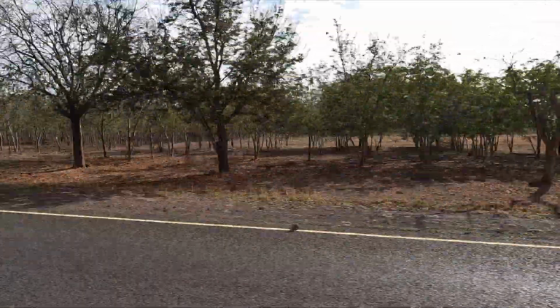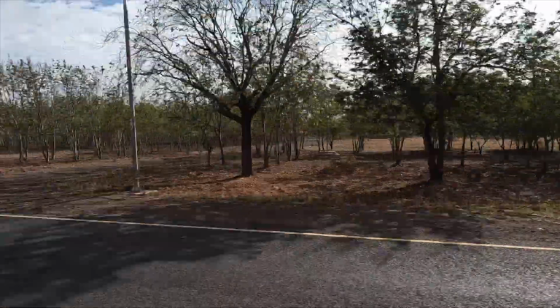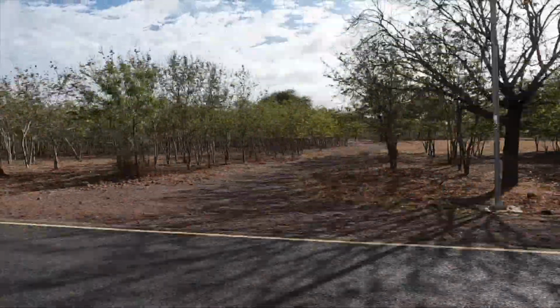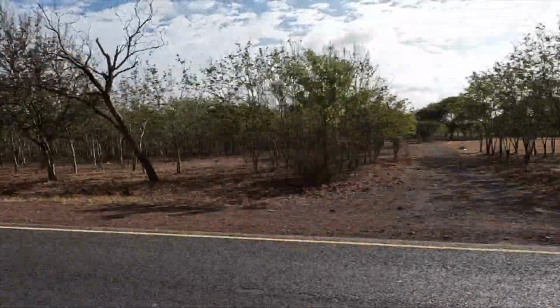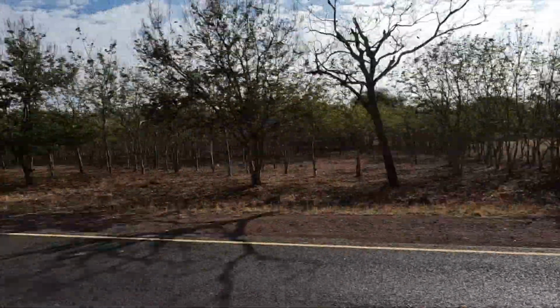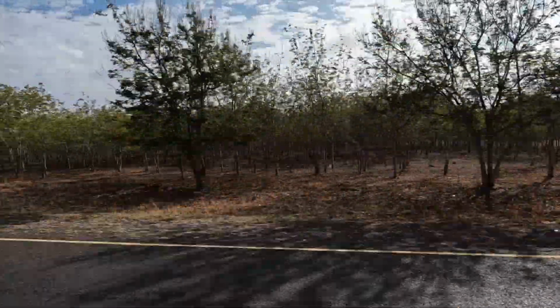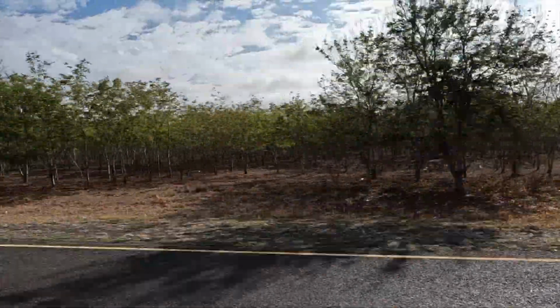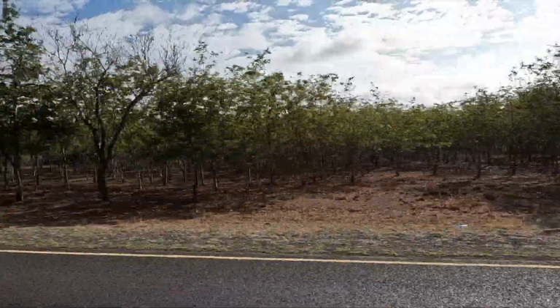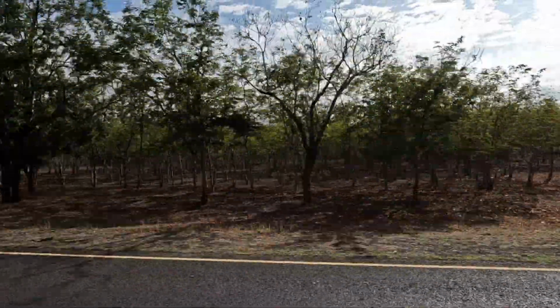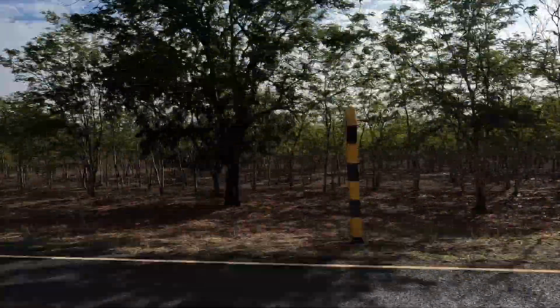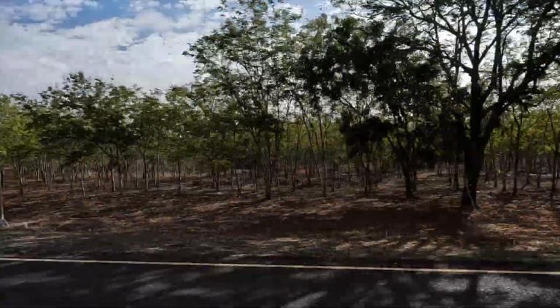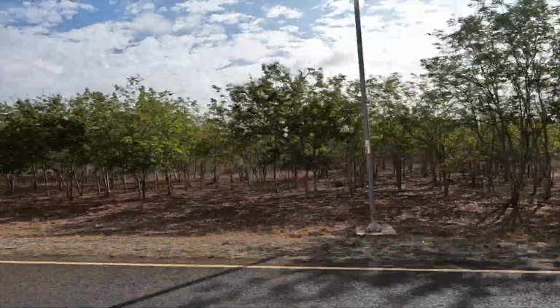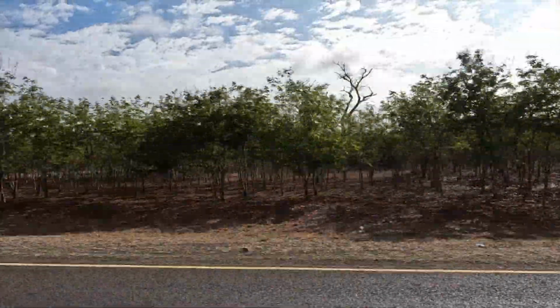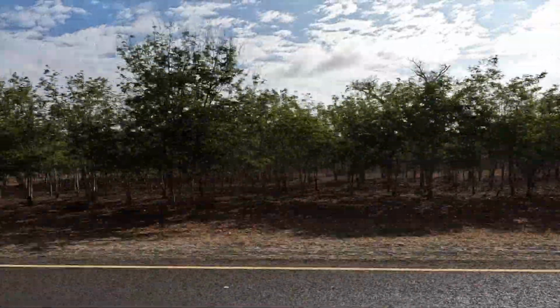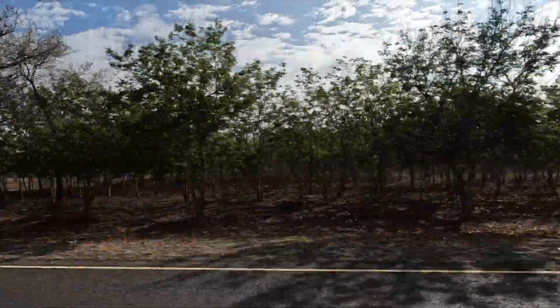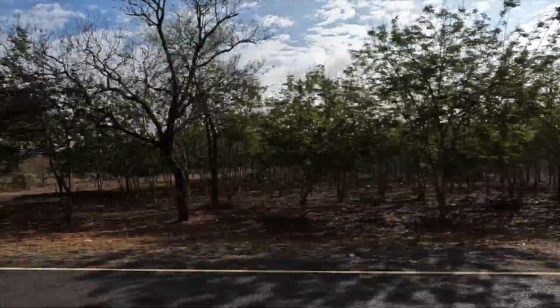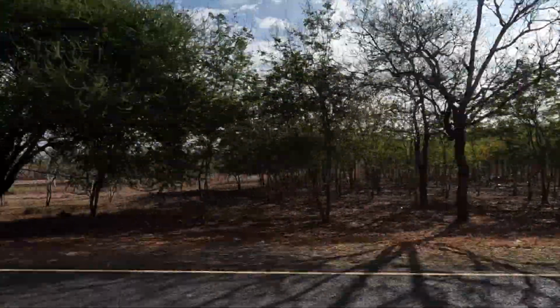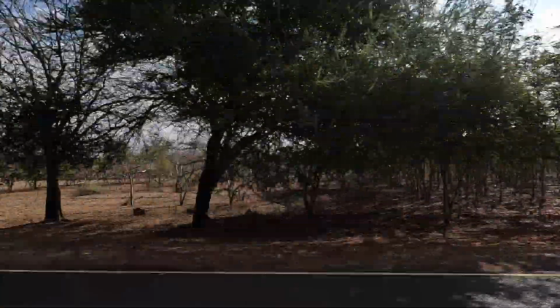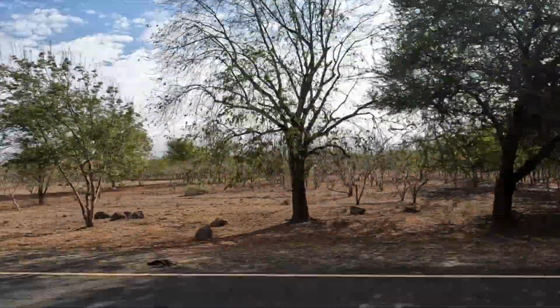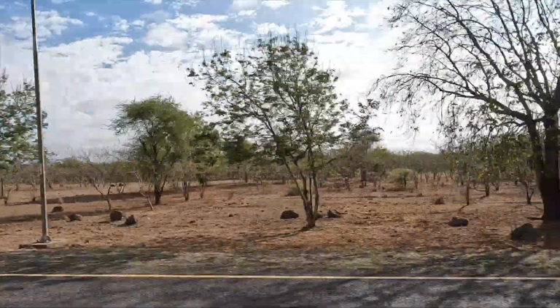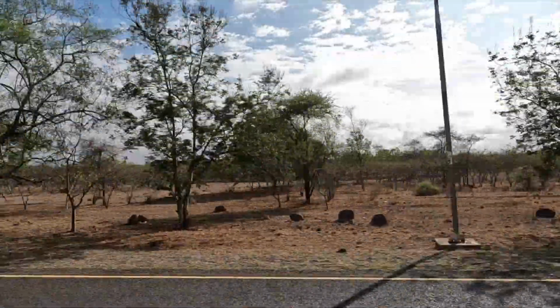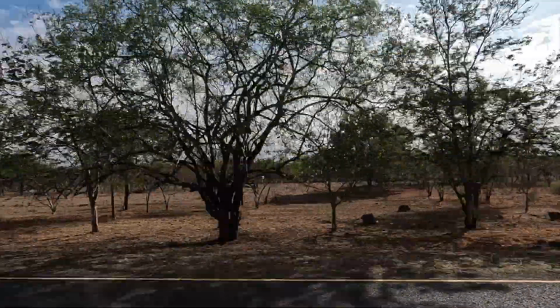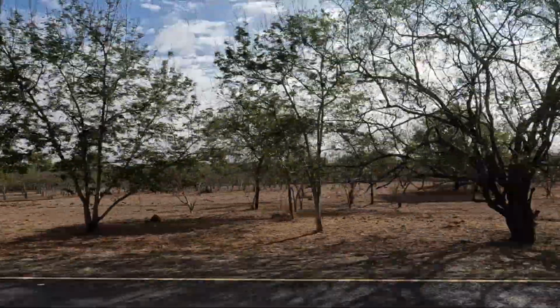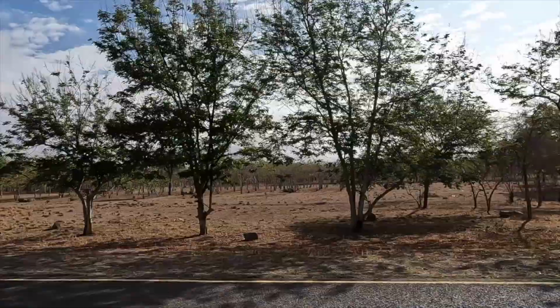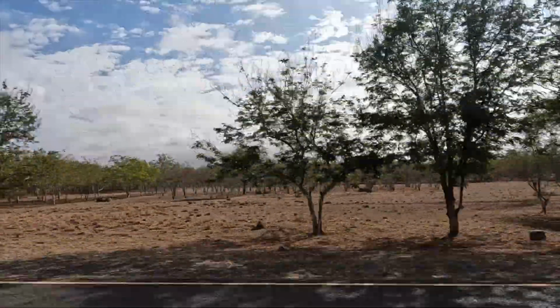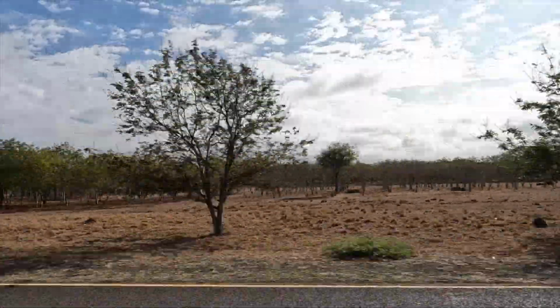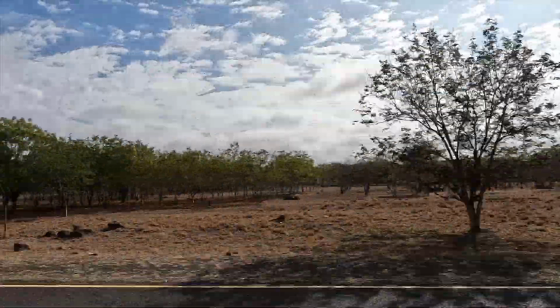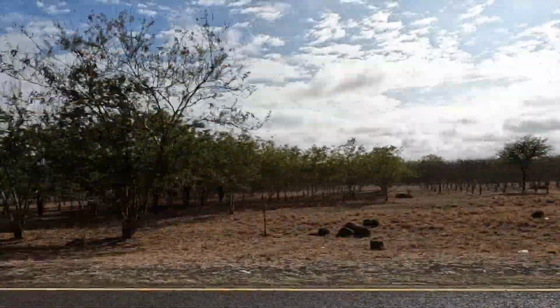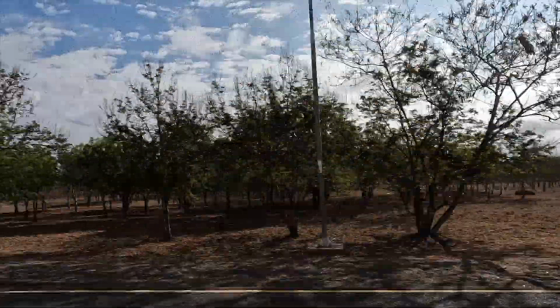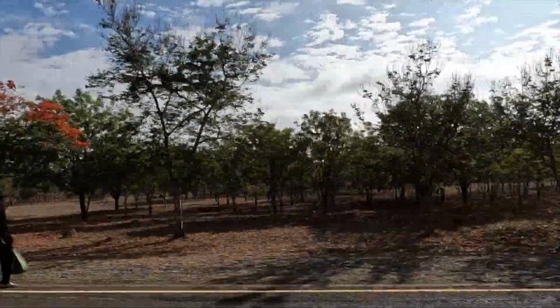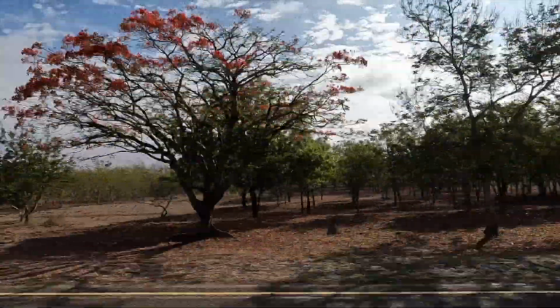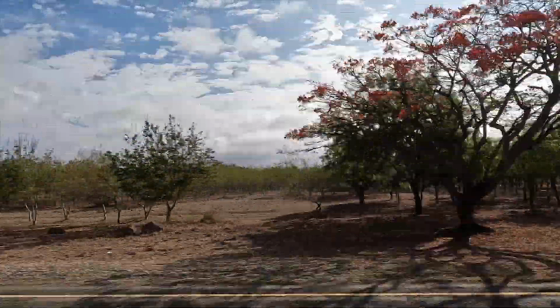This is en route to the hotel. It was quite a nice scenic route. It took about an hour. The hotel was in Moshi.